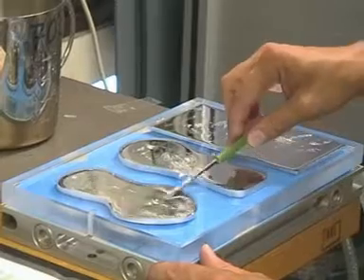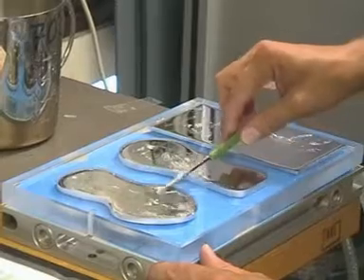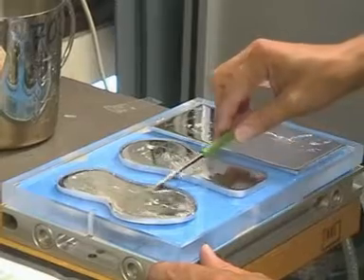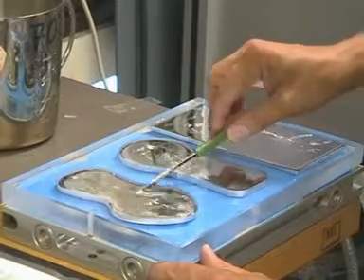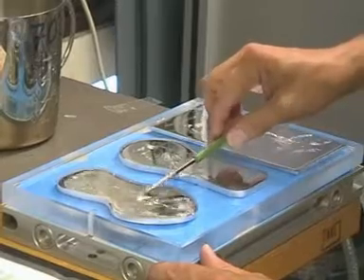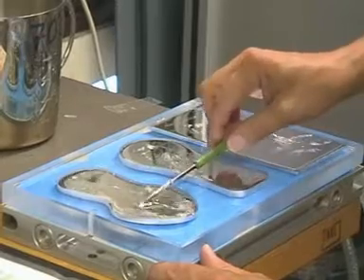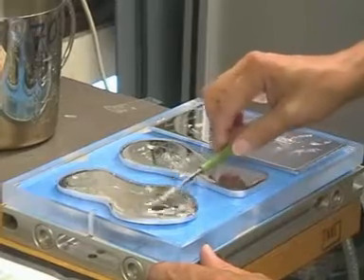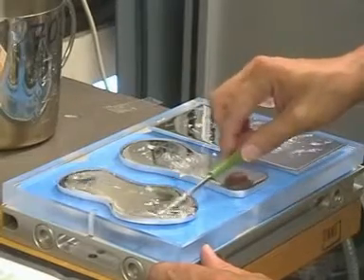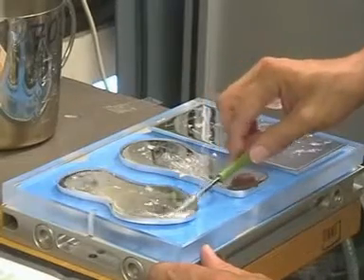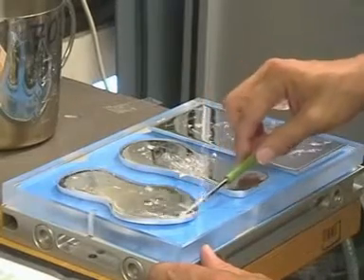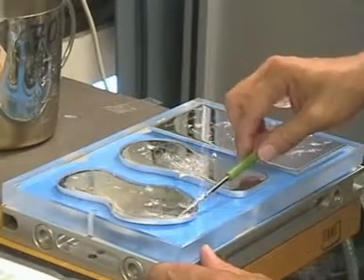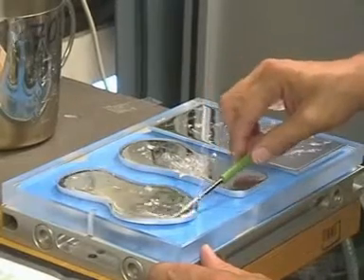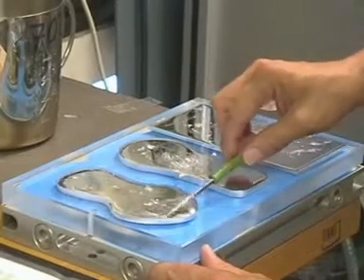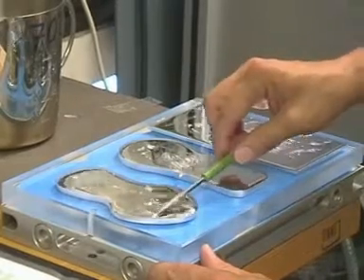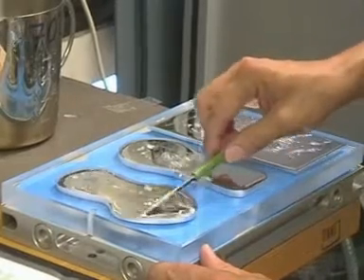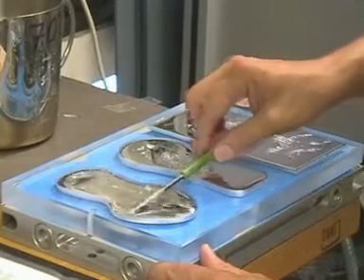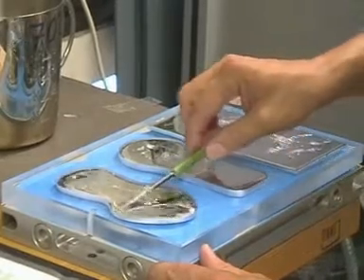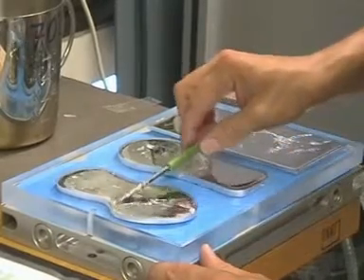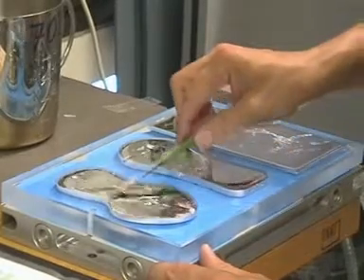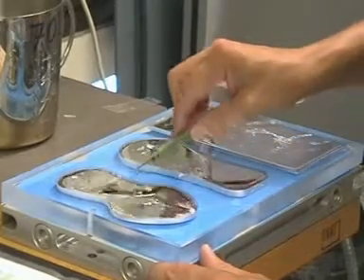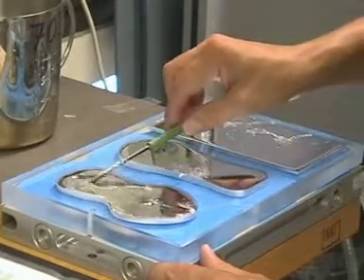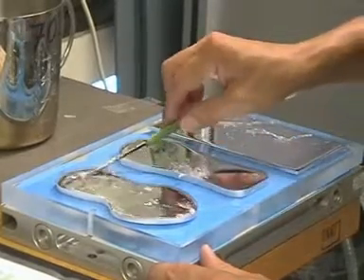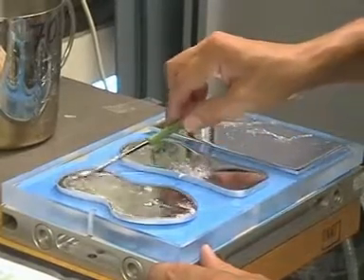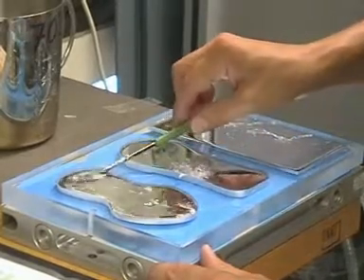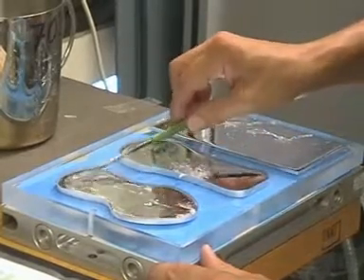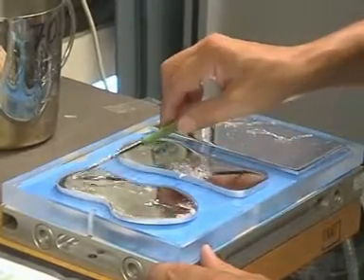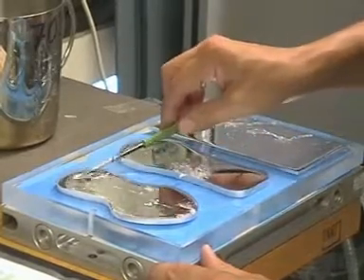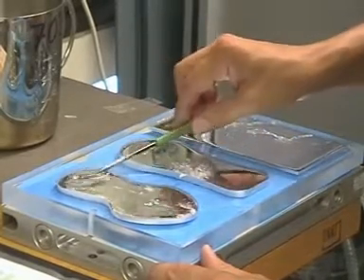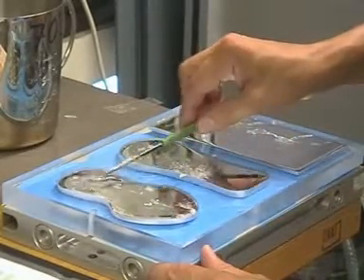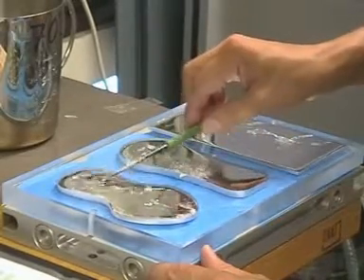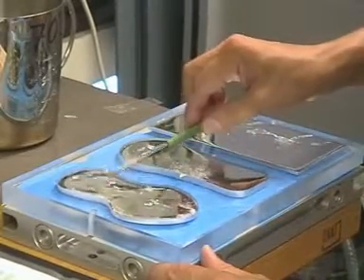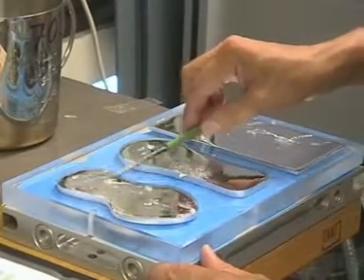Spreading out the LM70 moulding fluid evenly into complex parts.